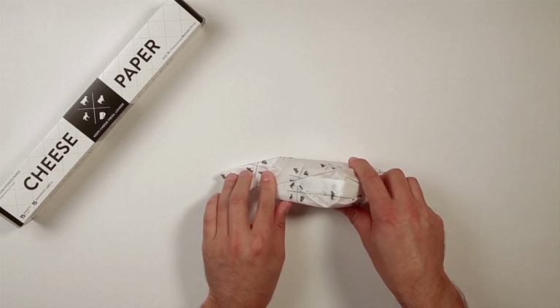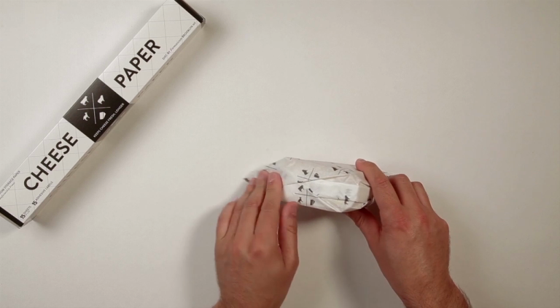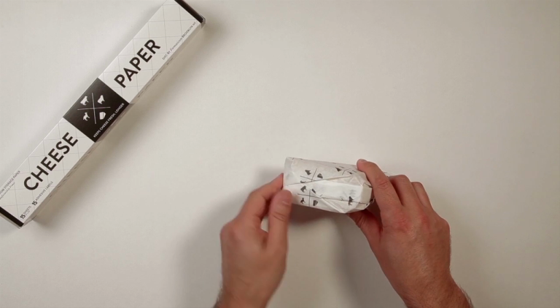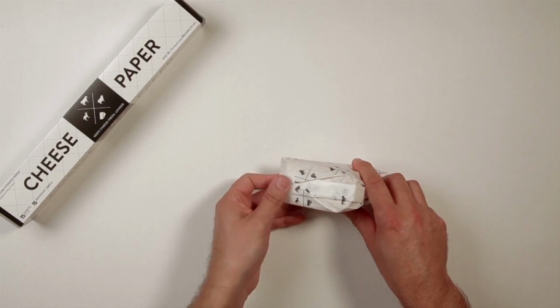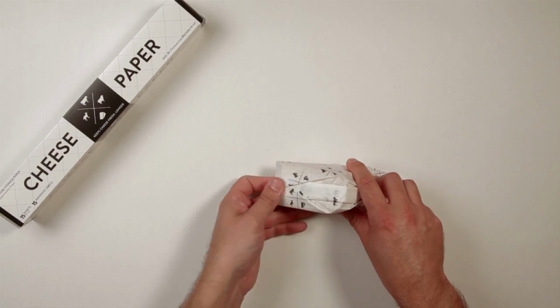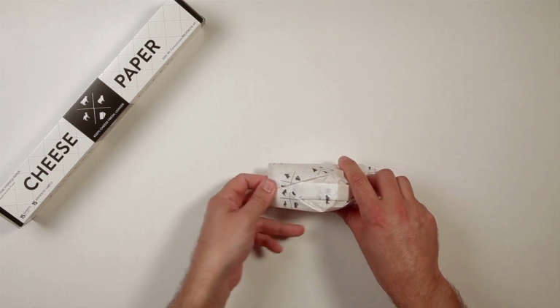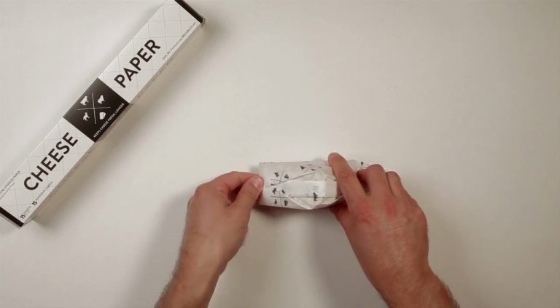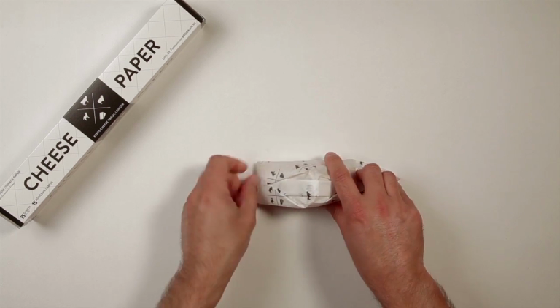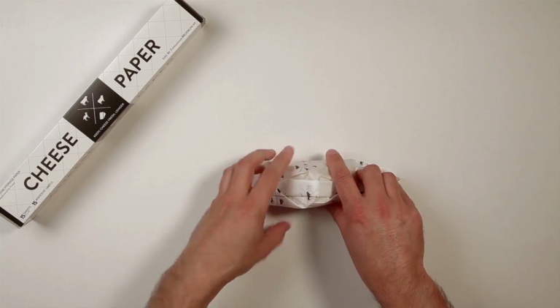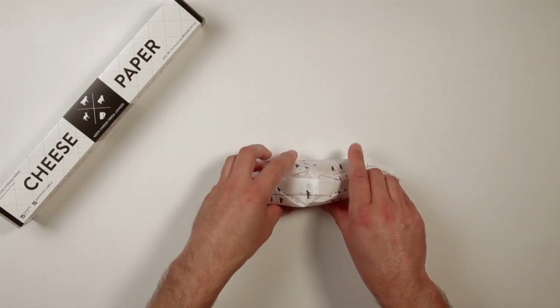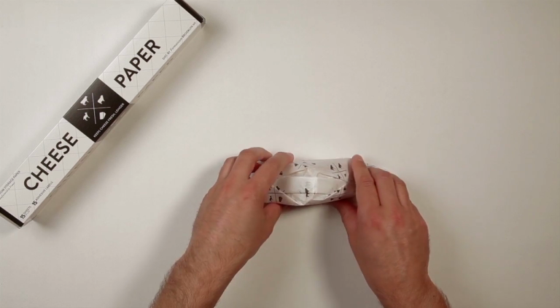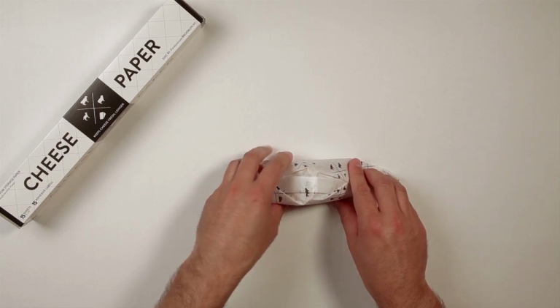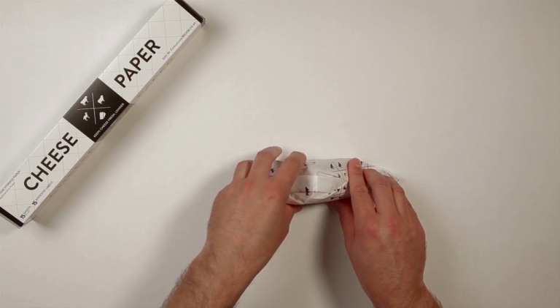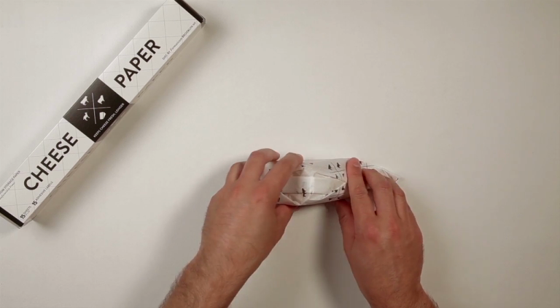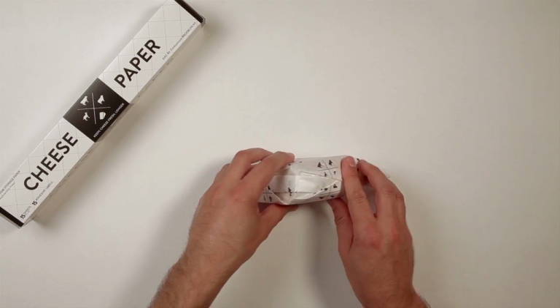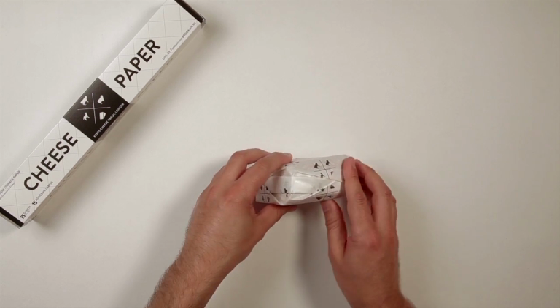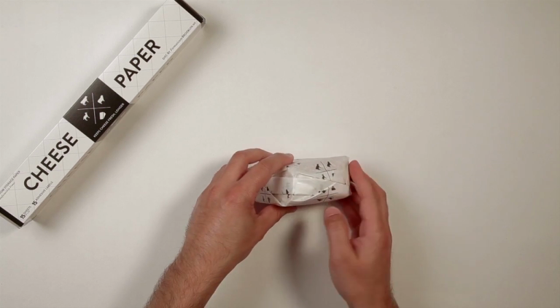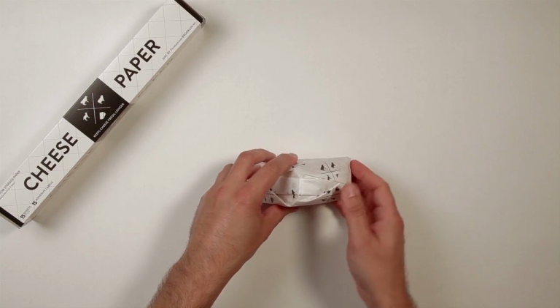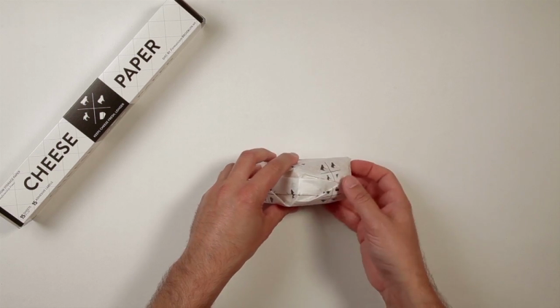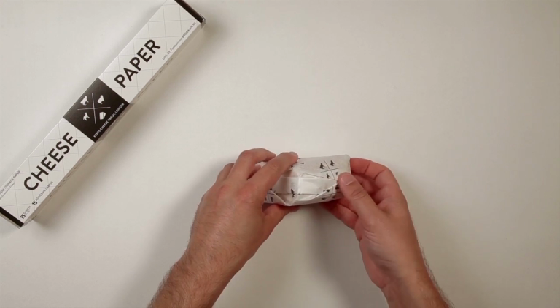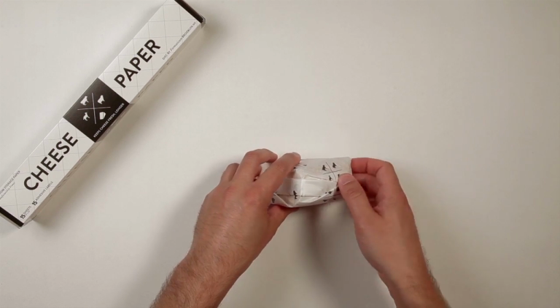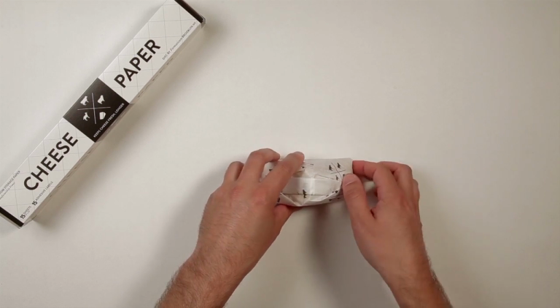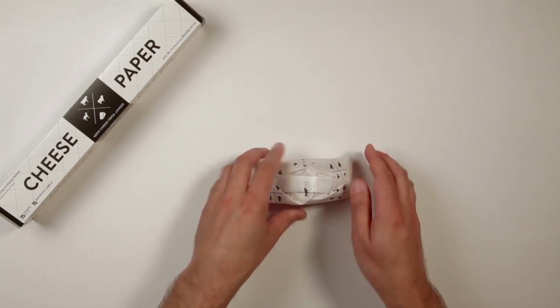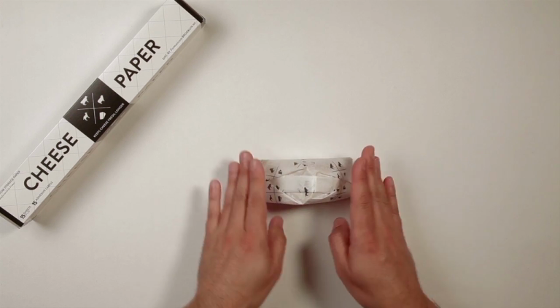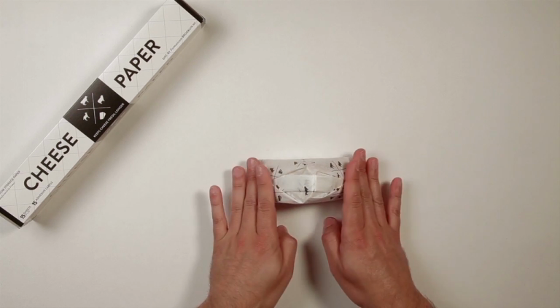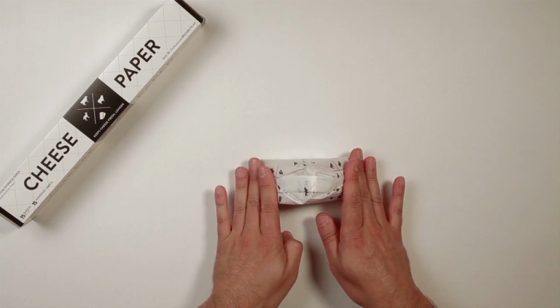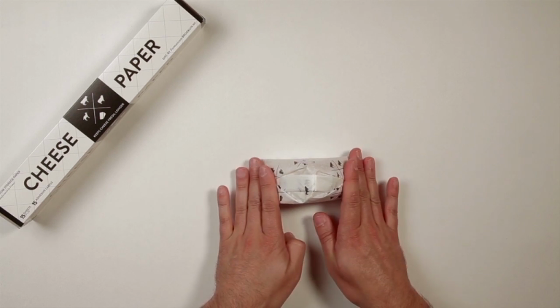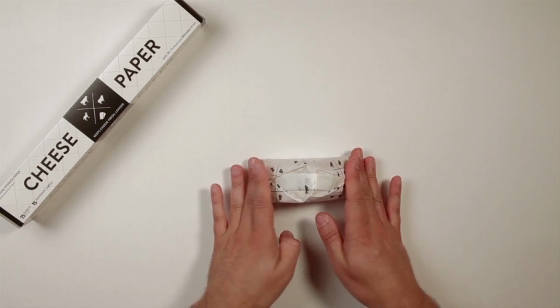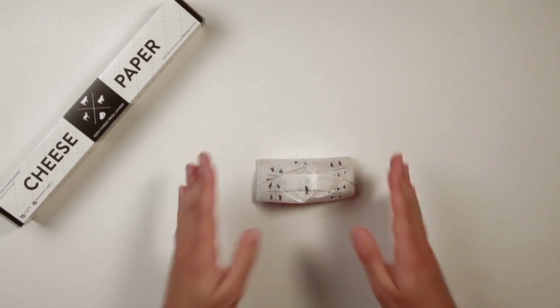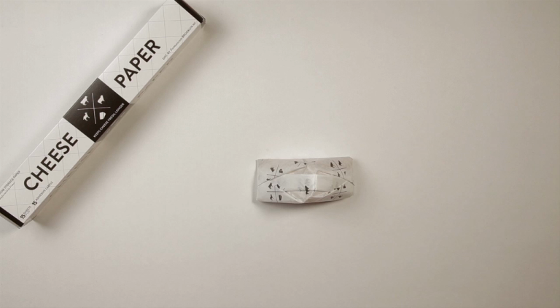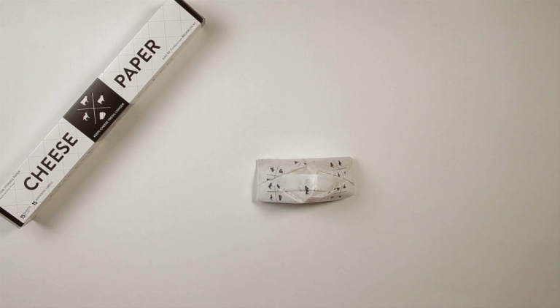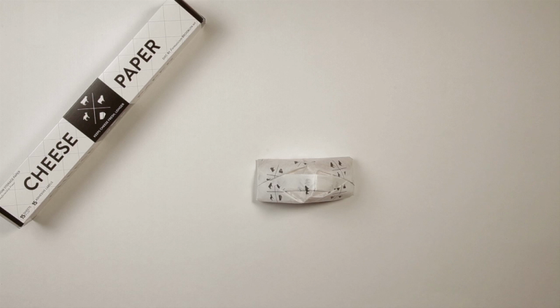Tuck the flaps underneath, apply a label if necessary, and there you go. A triangle is wrapped.